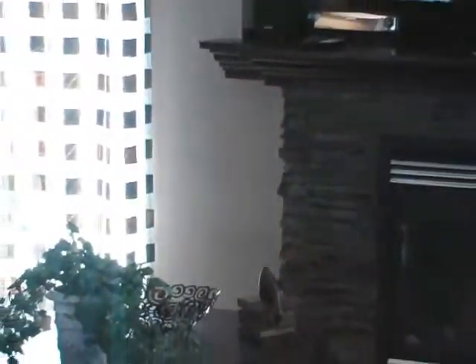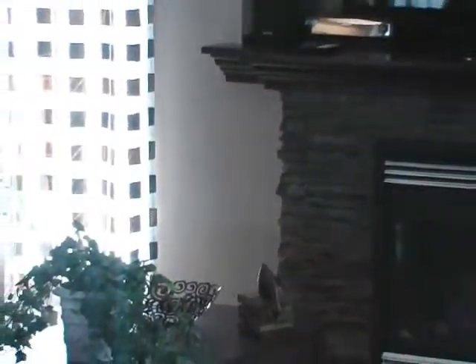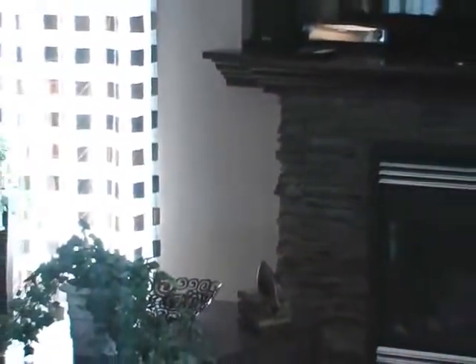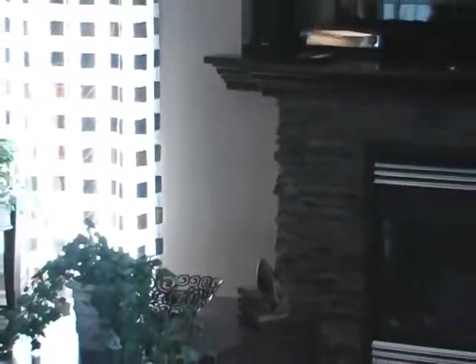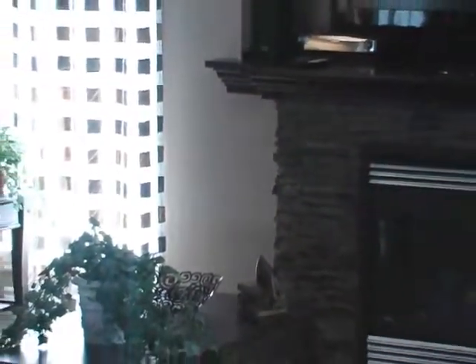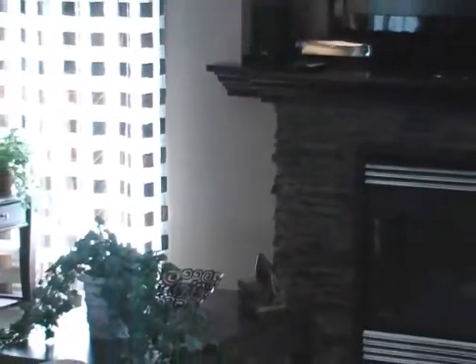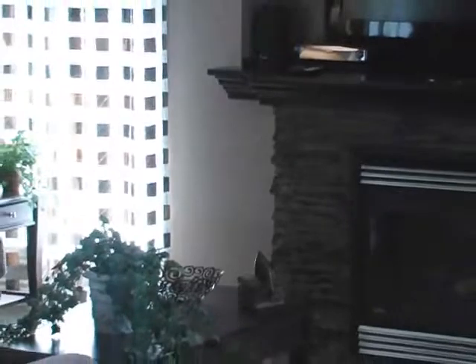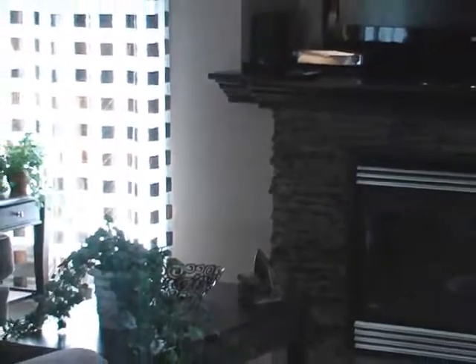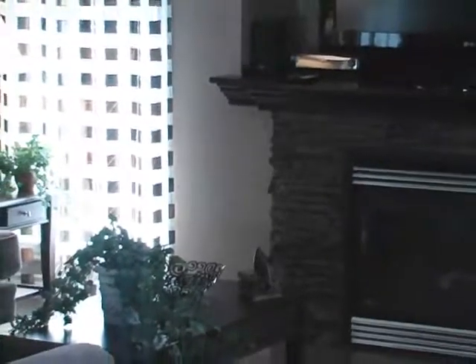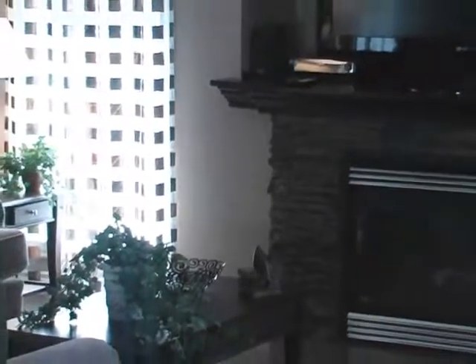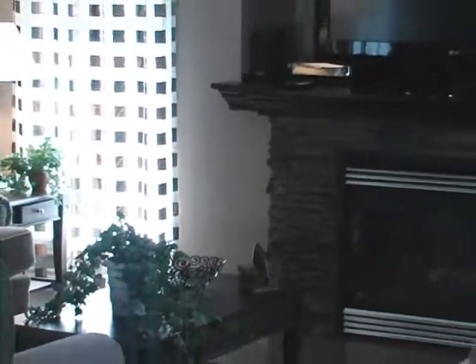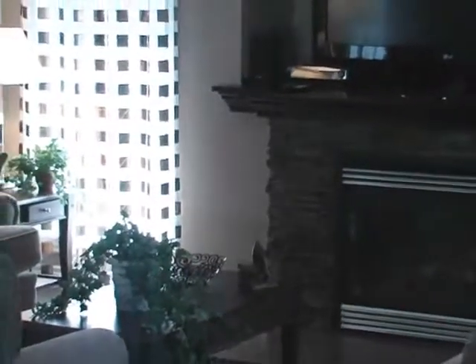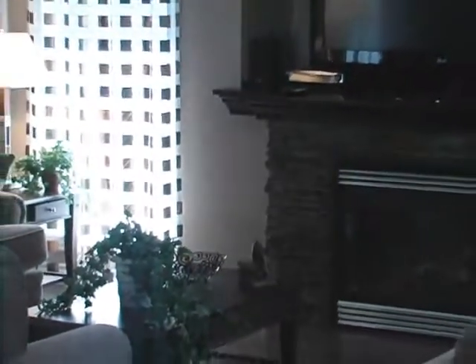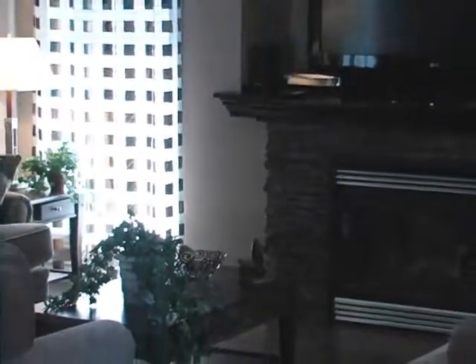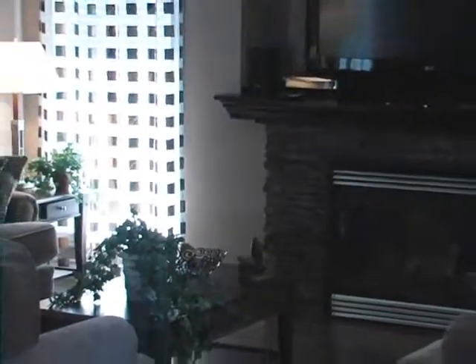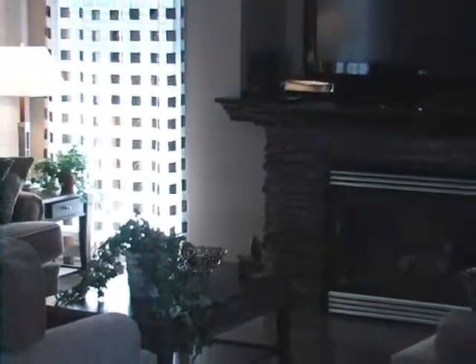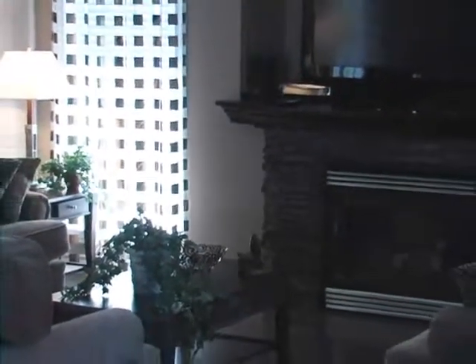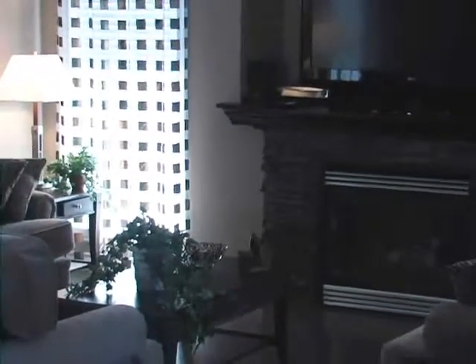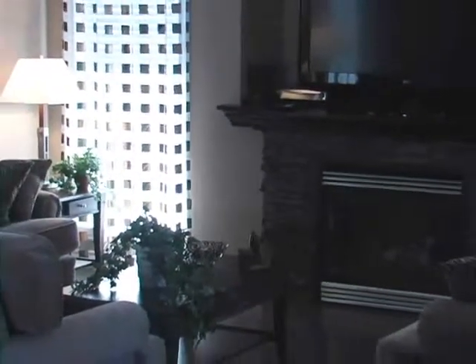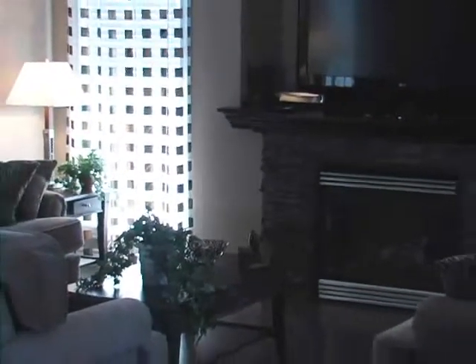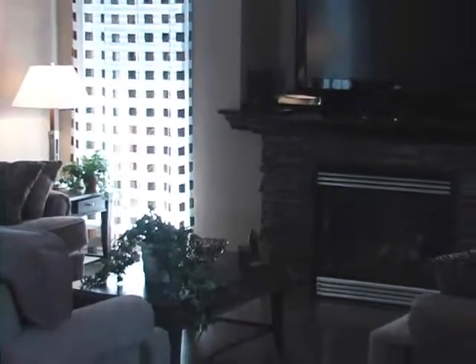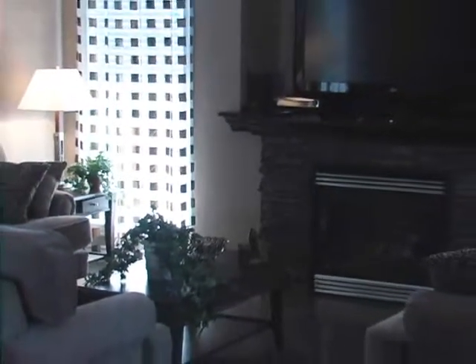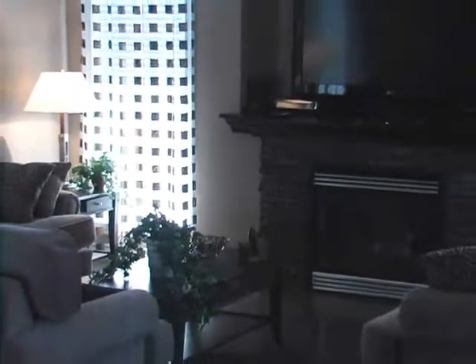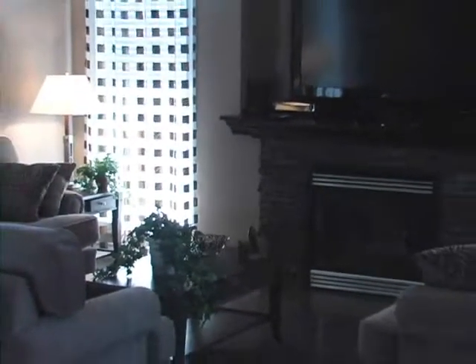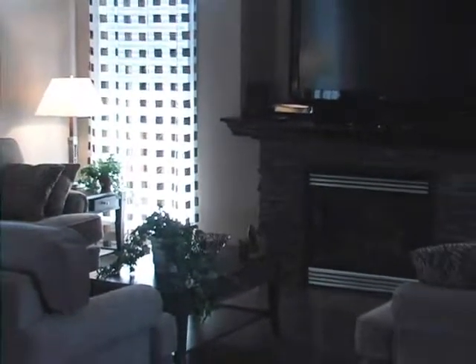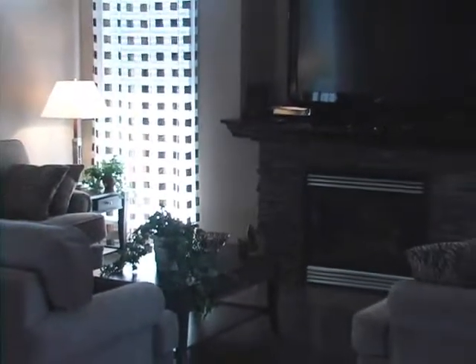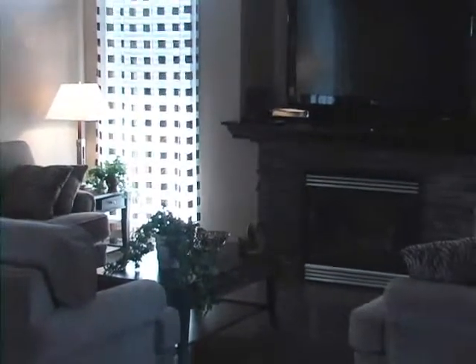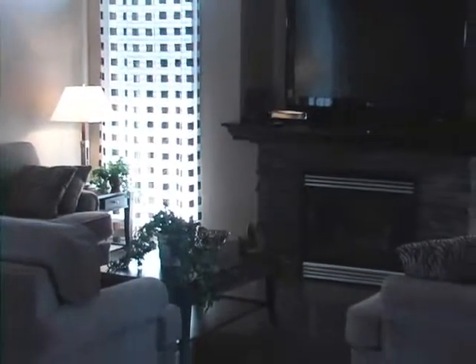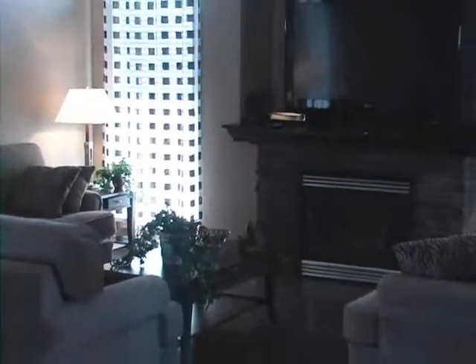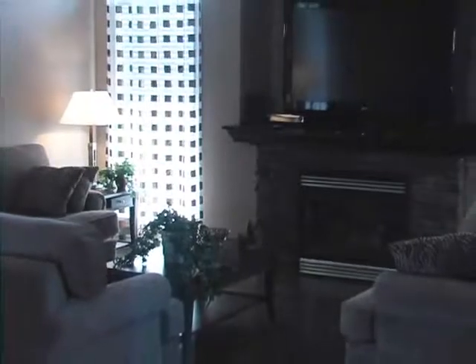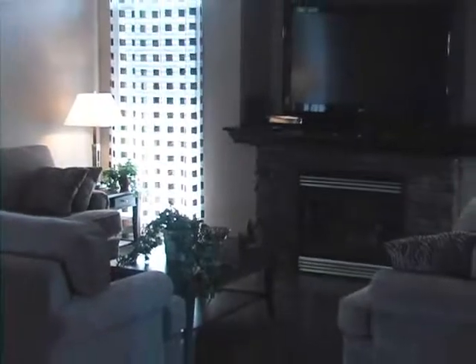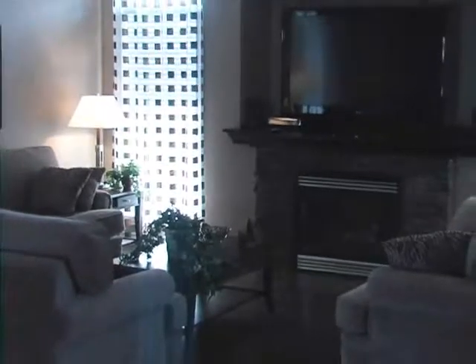You will love this open concept great room featuring a stacked stone gas fireplace and maple mantel with recessed TV area.